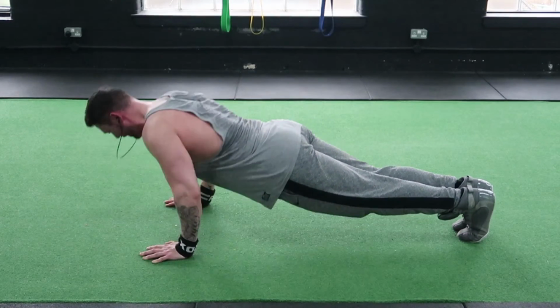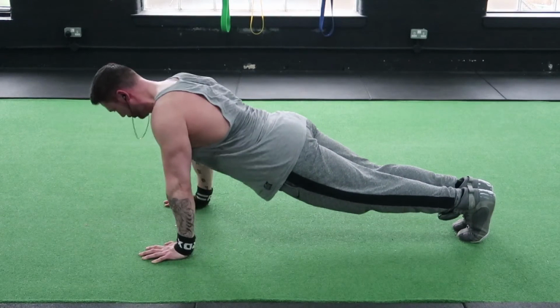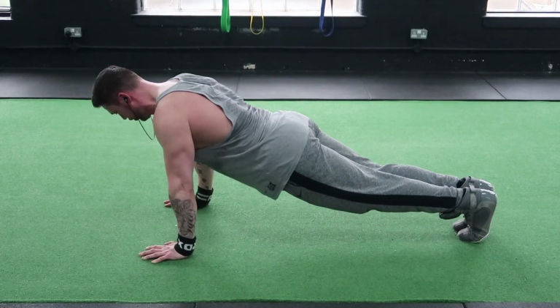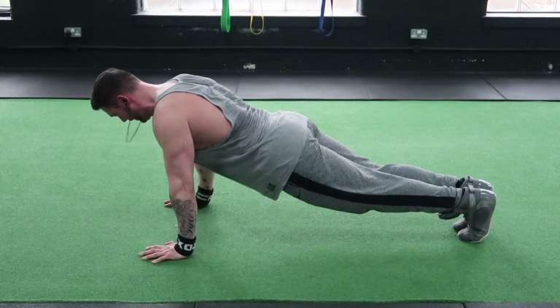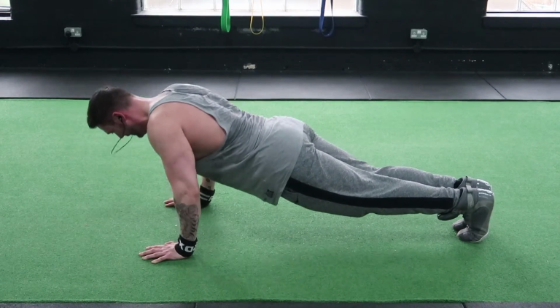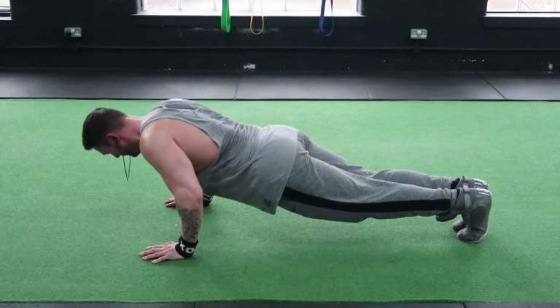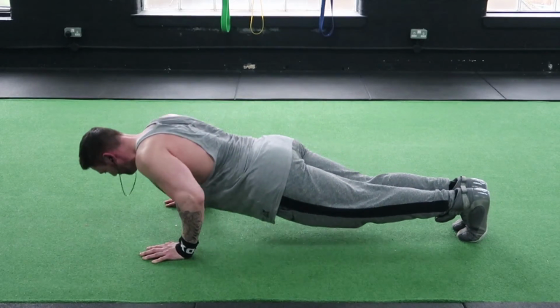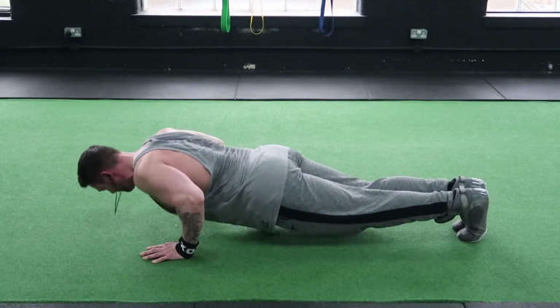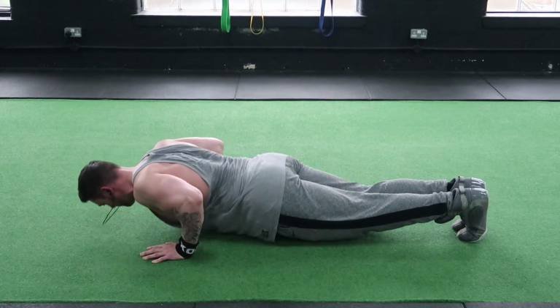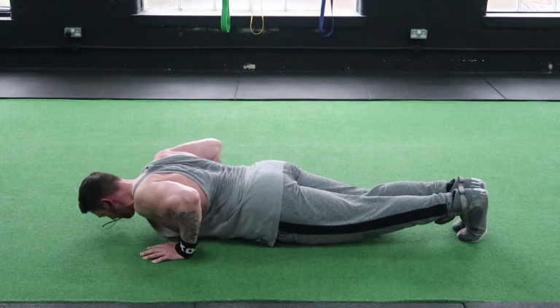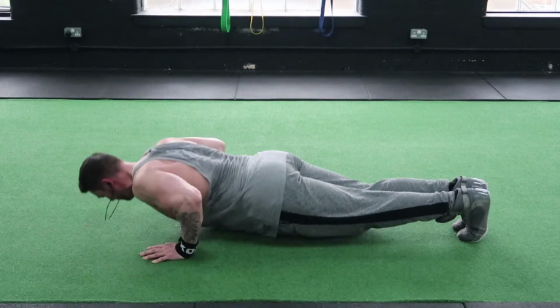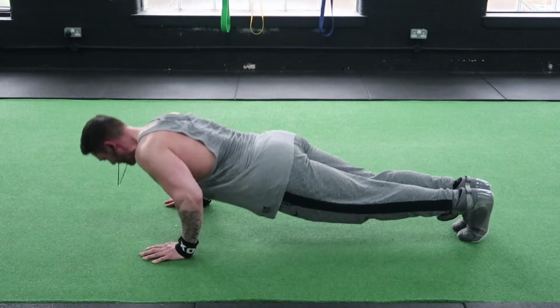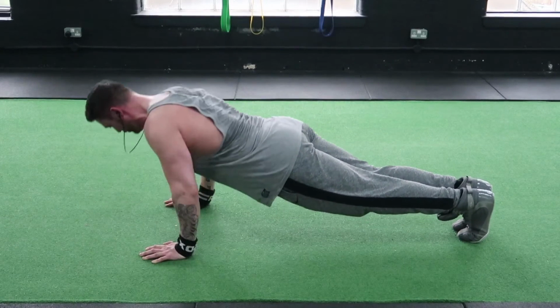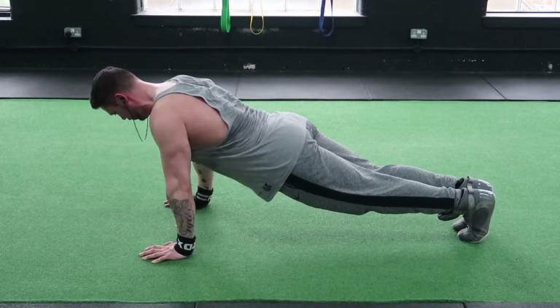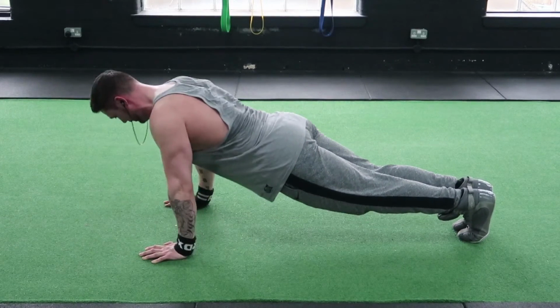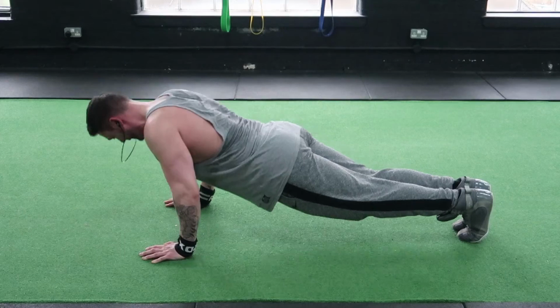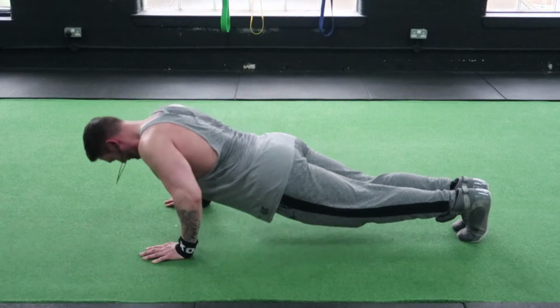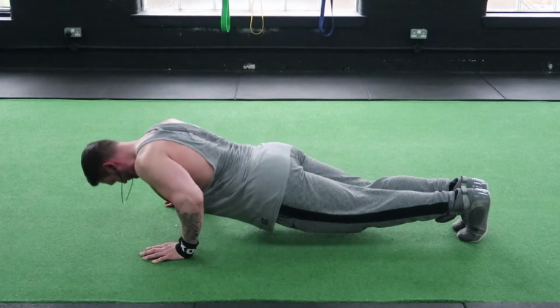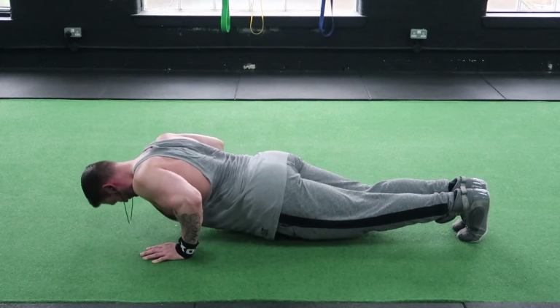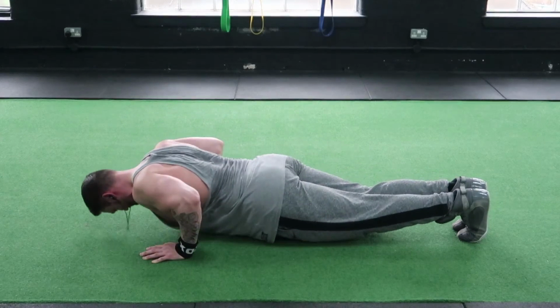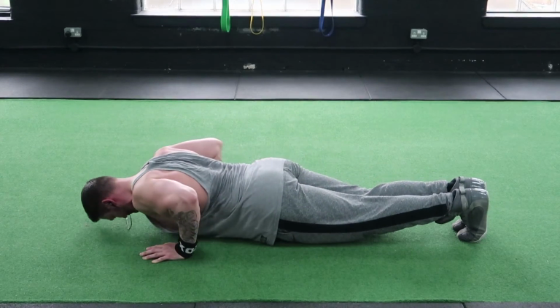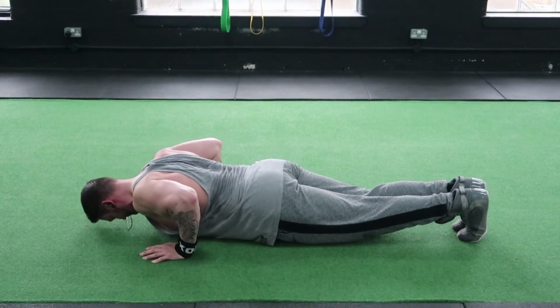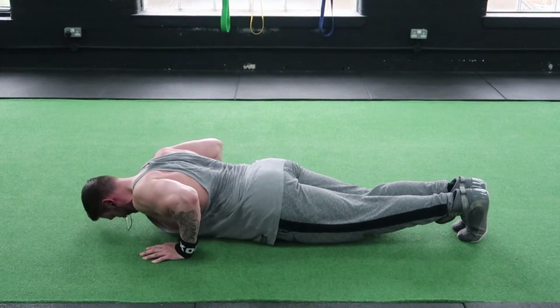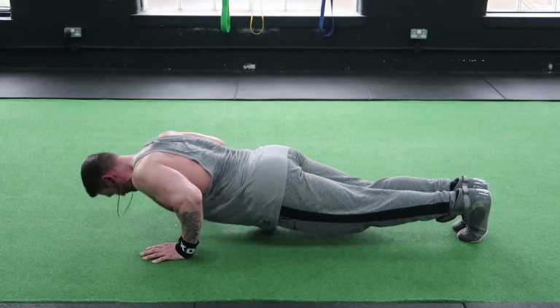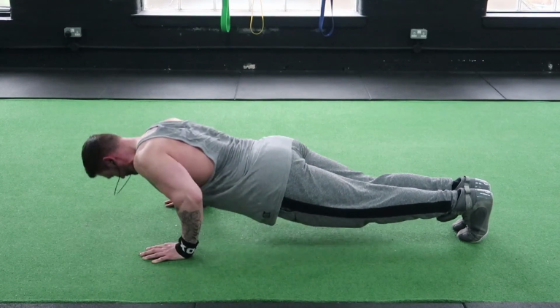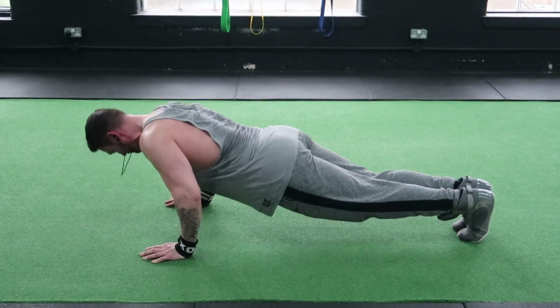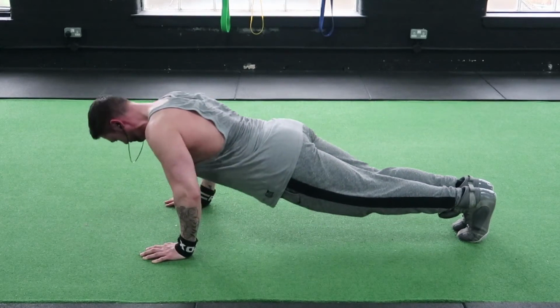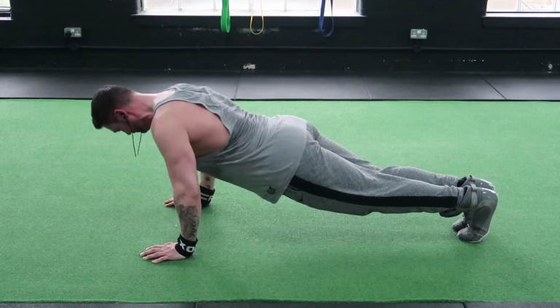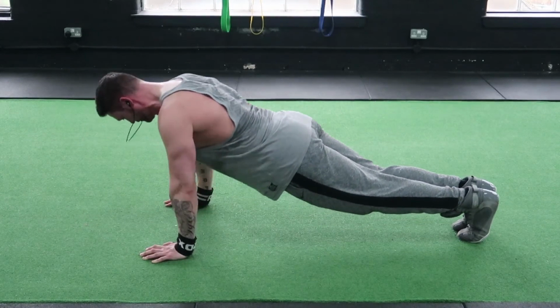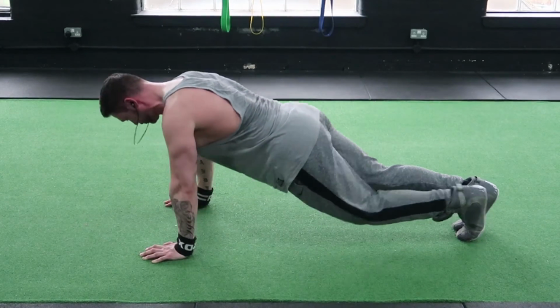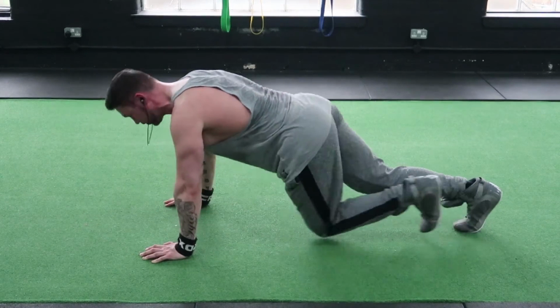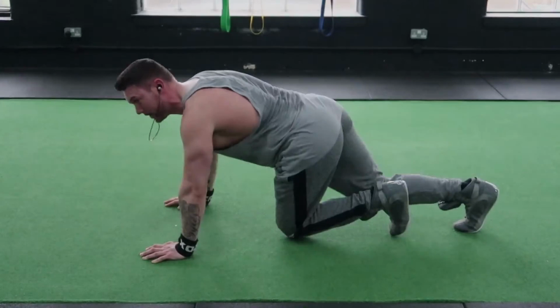Drive into the floor contracting your chest. Keep a nice tight back and brace your abs.